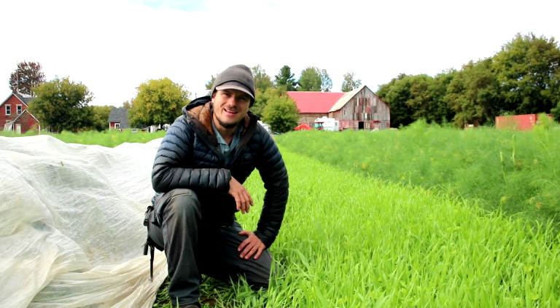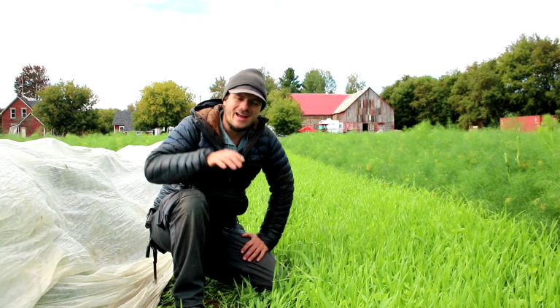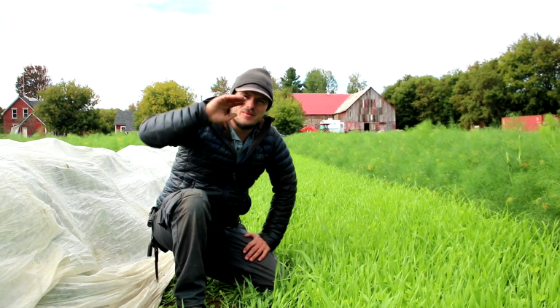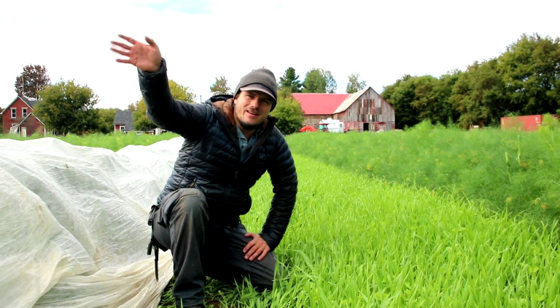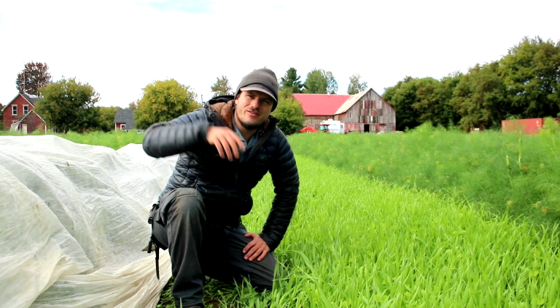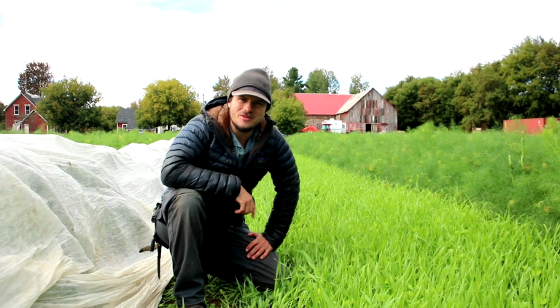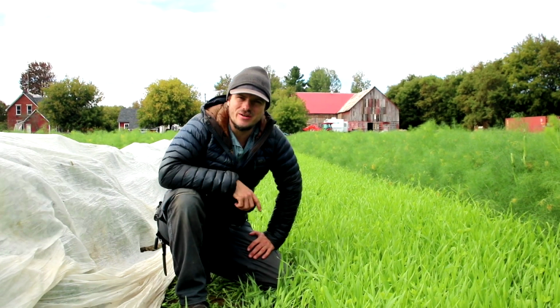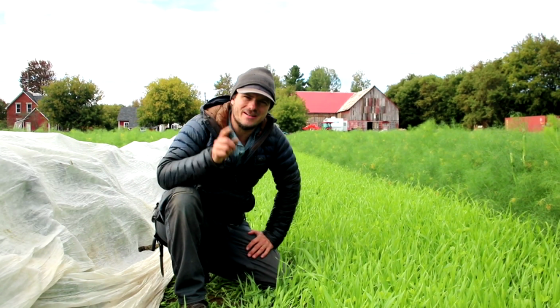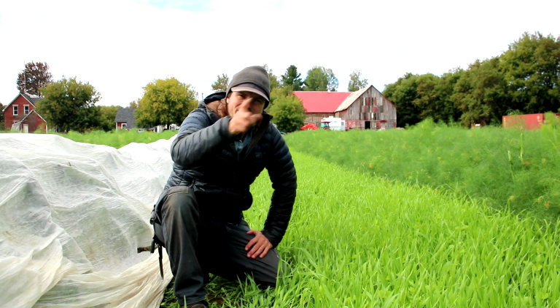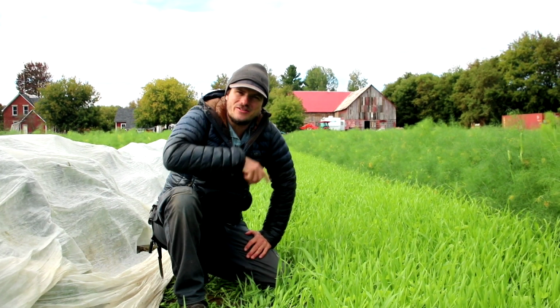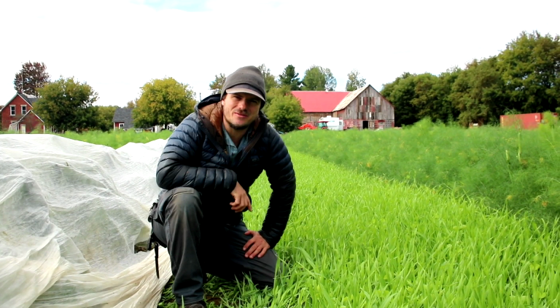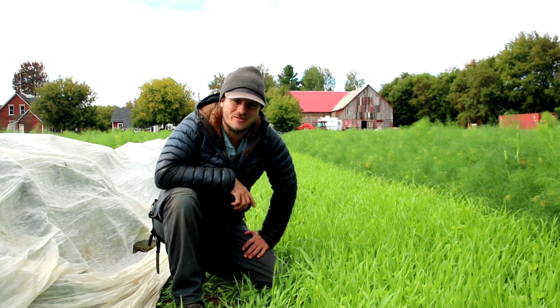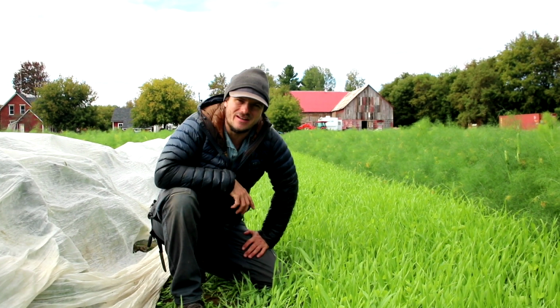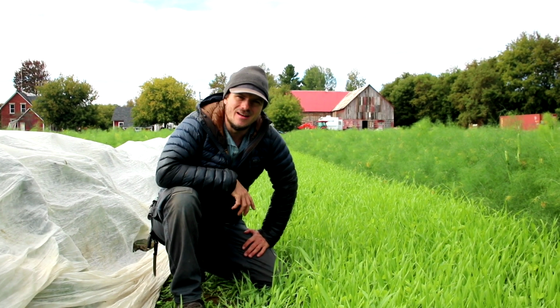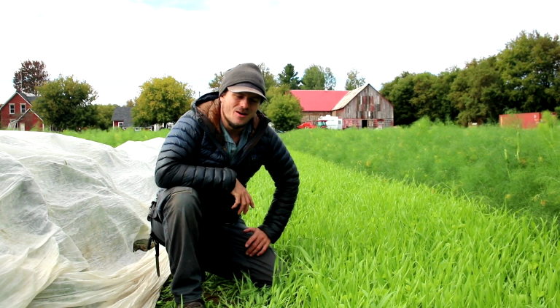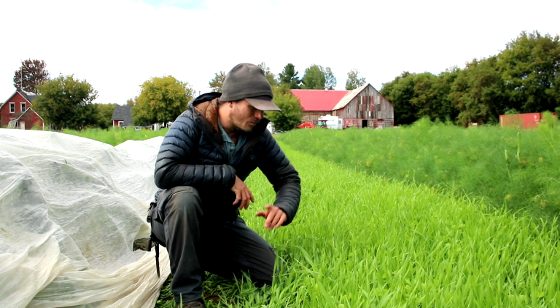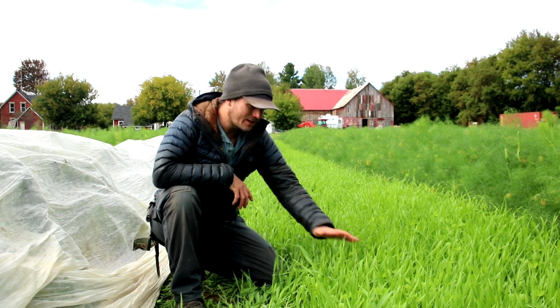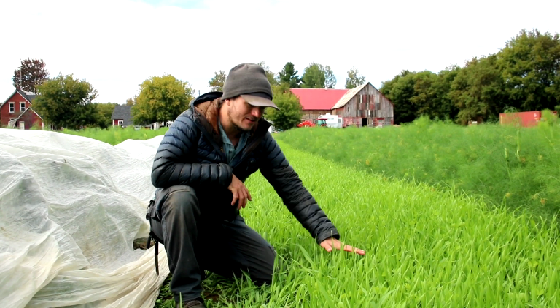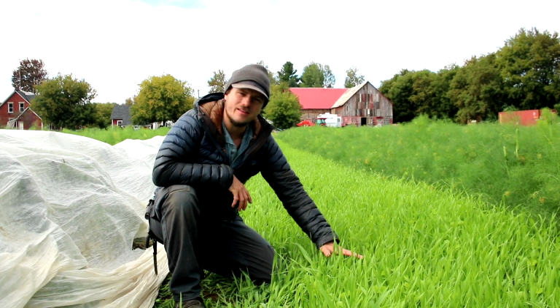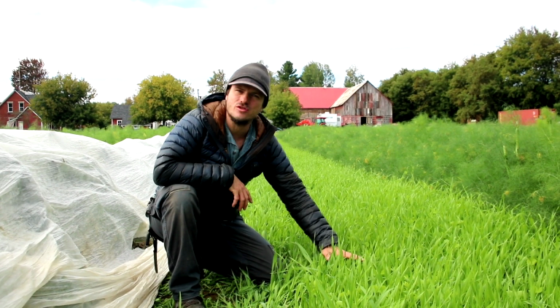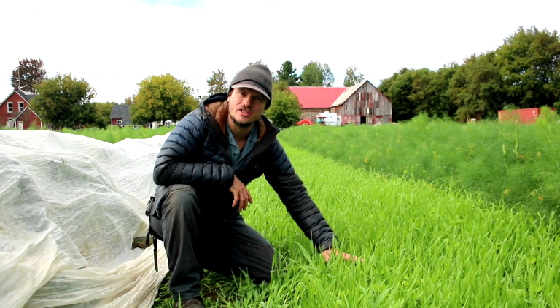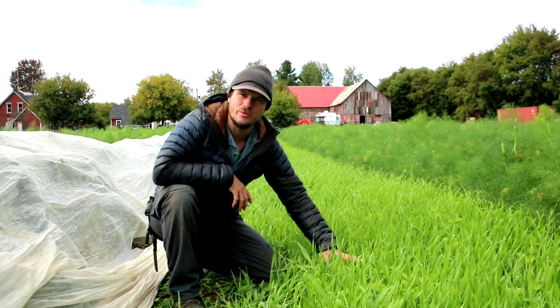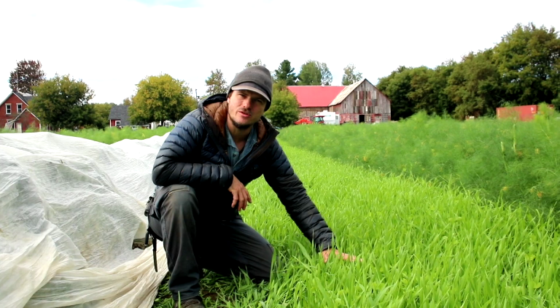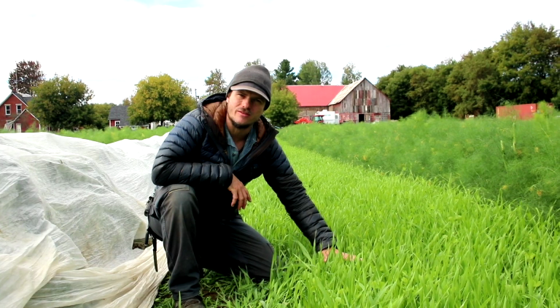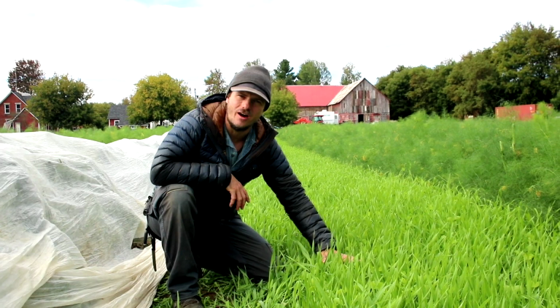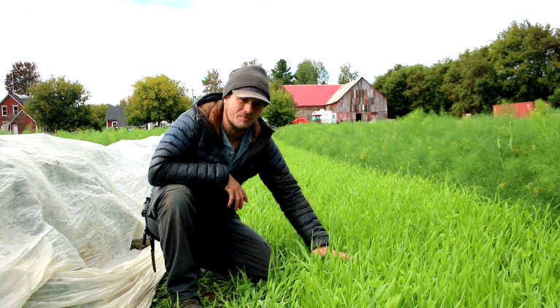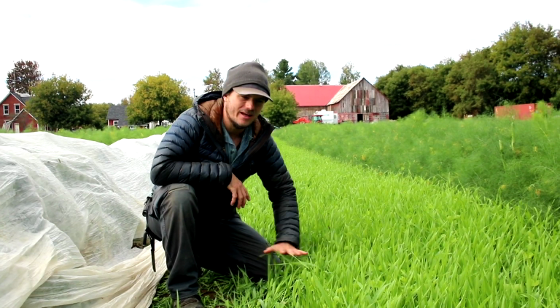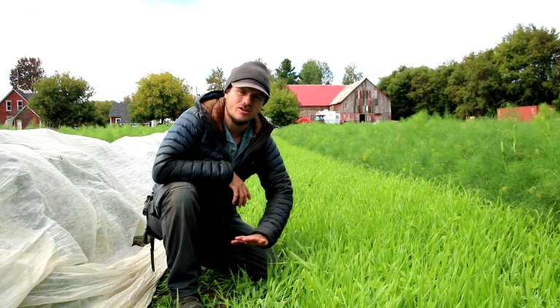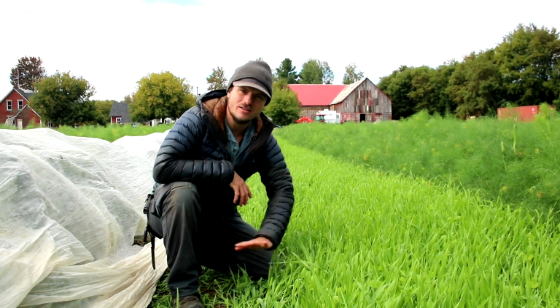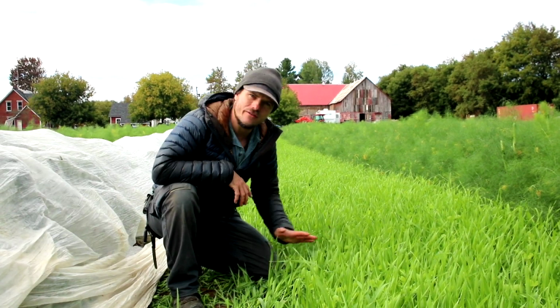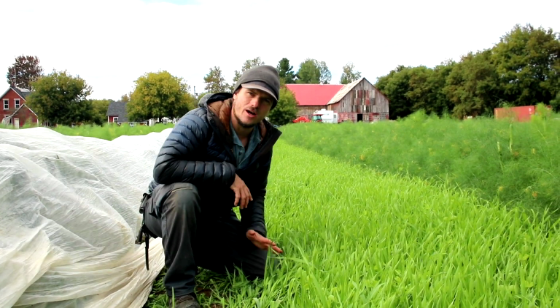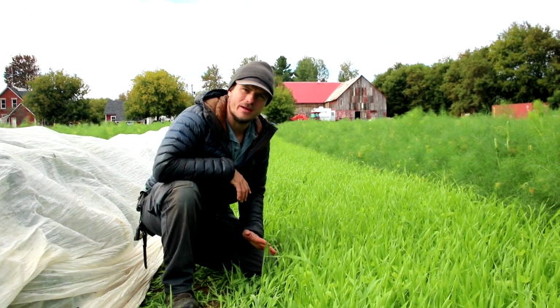Hey everybody, Farmer Joe here, coming at you fresh from the field. This is another strategy we use at the farm. It's called cover cropping.